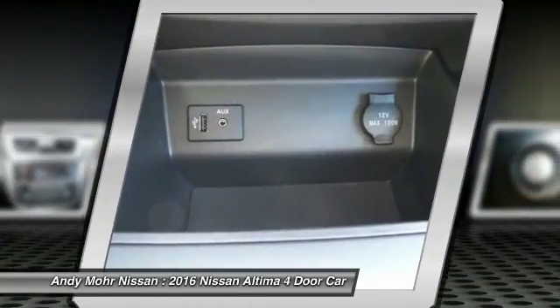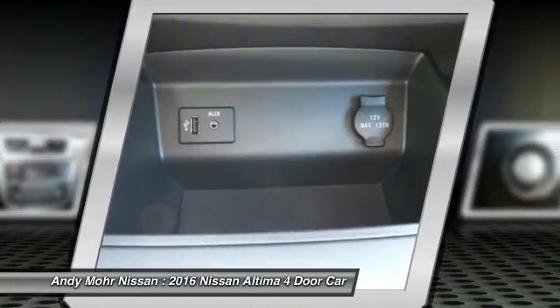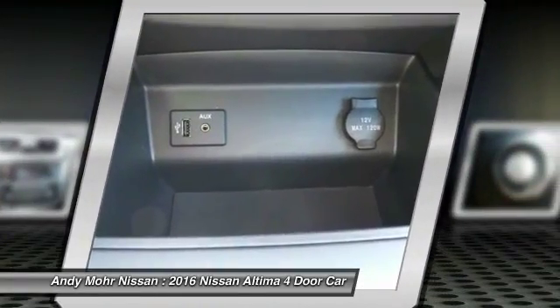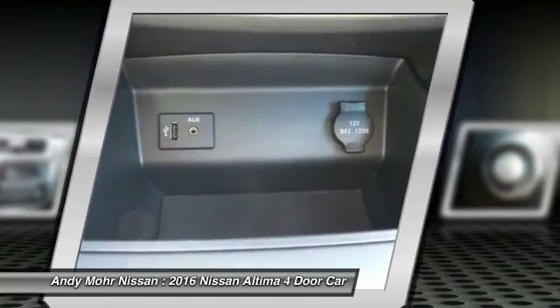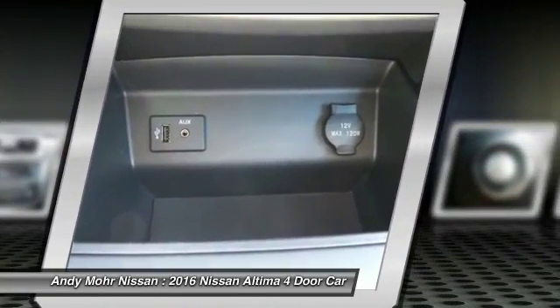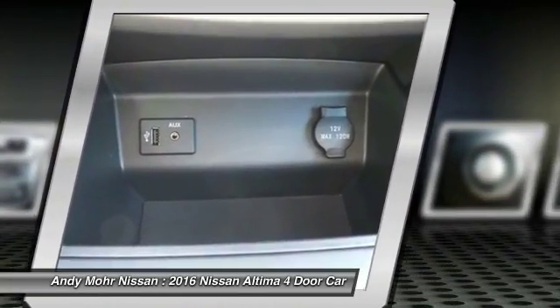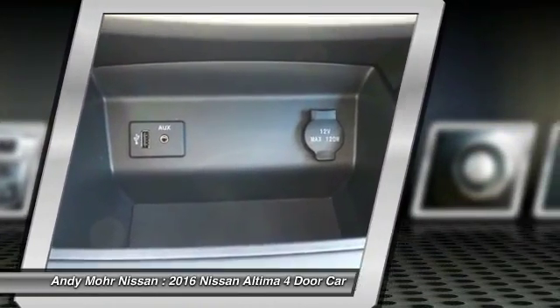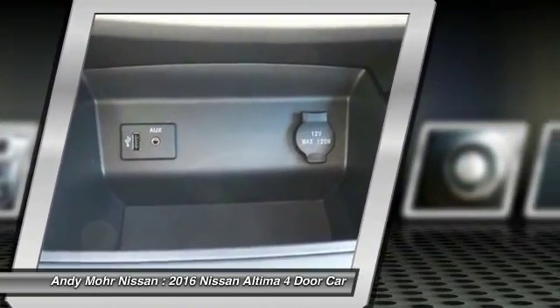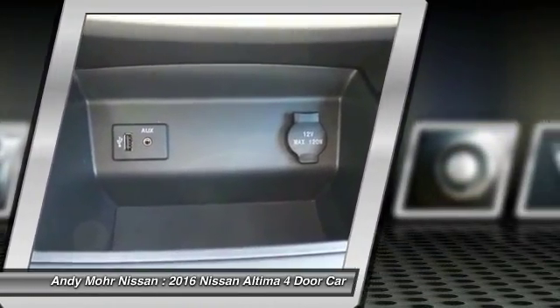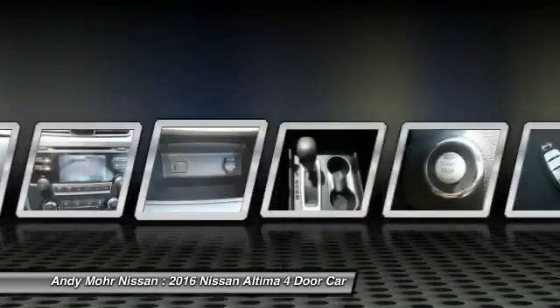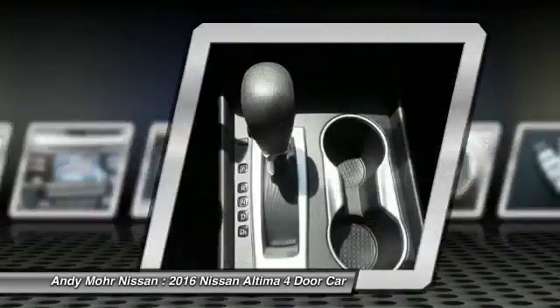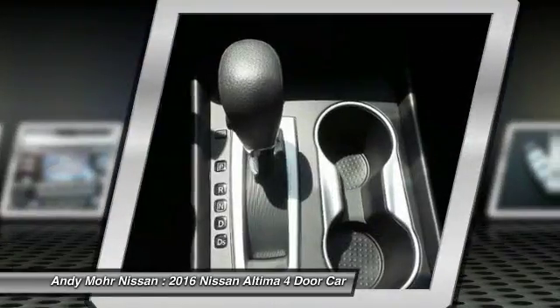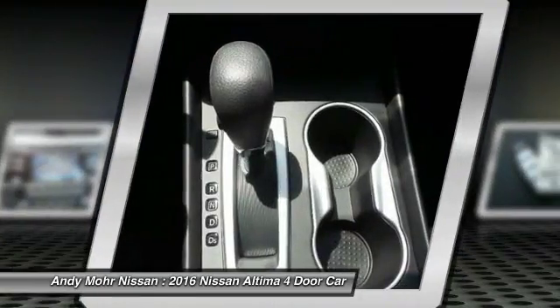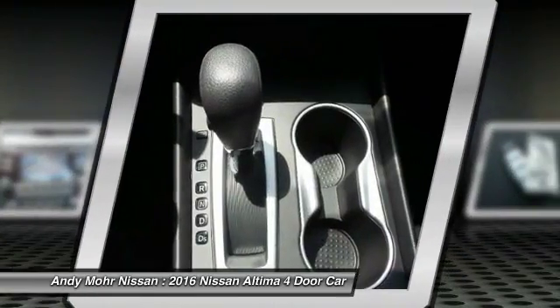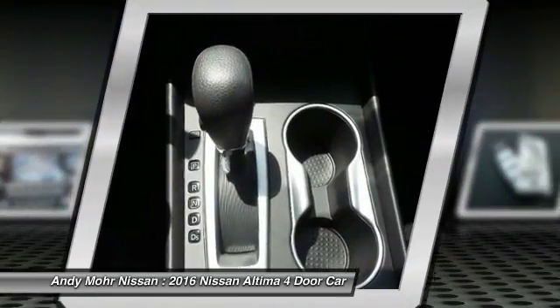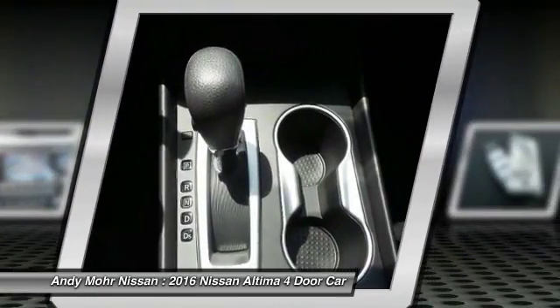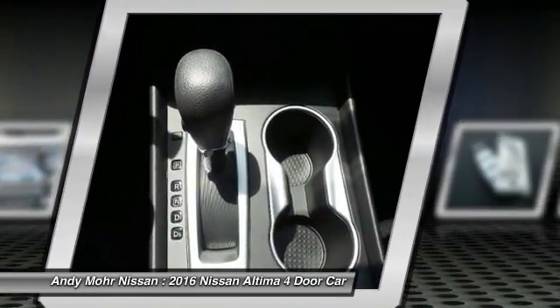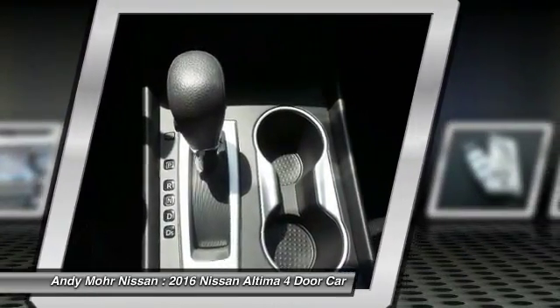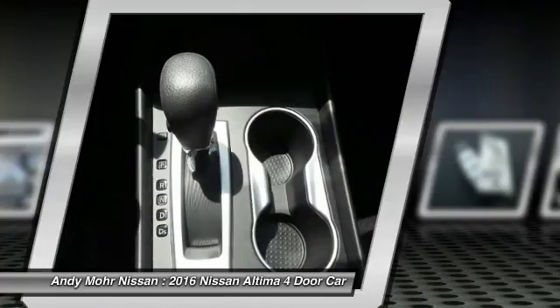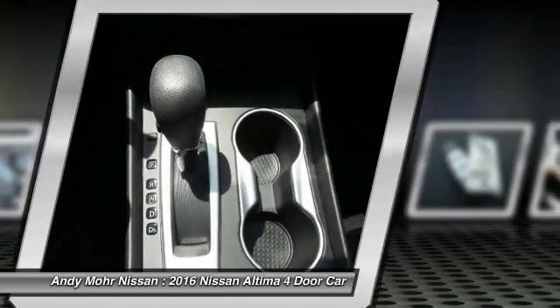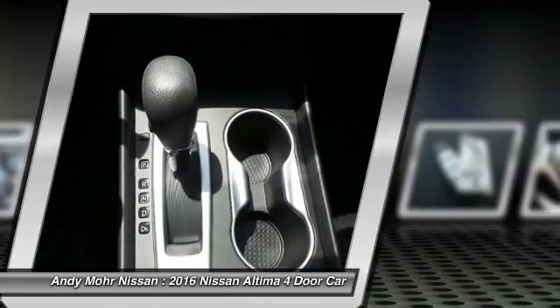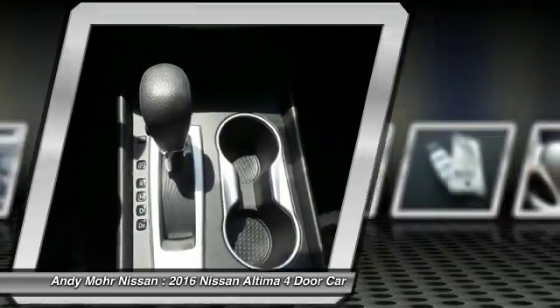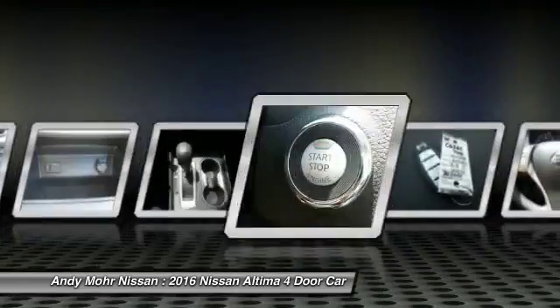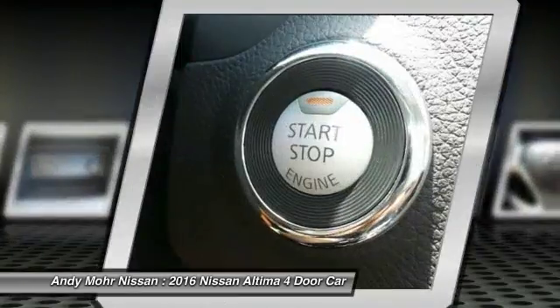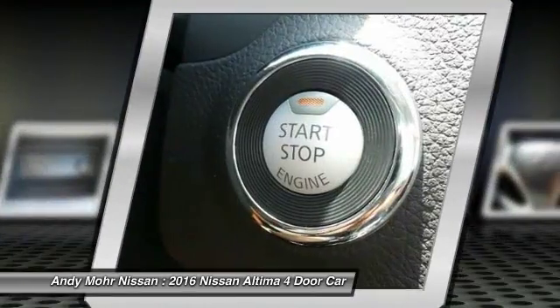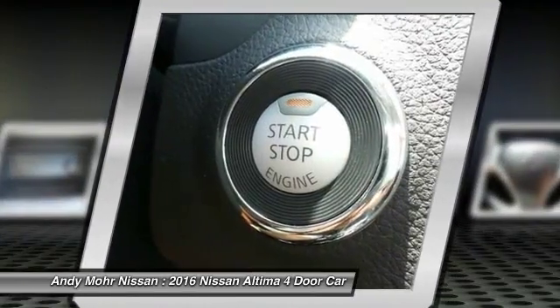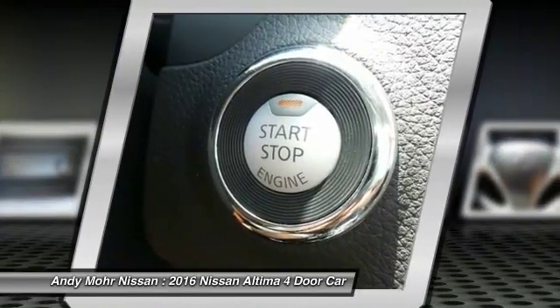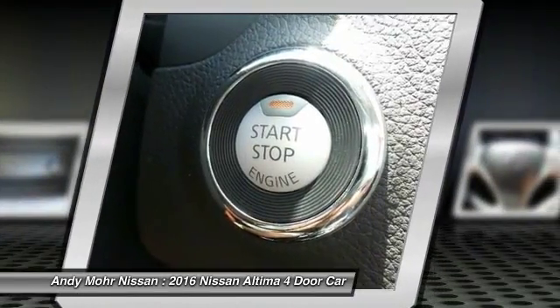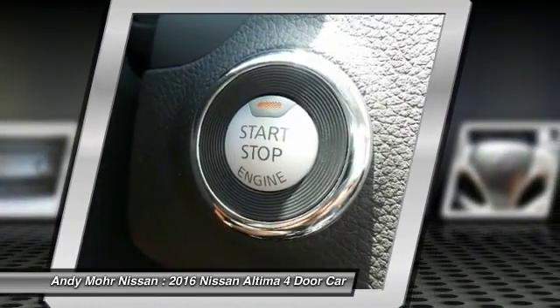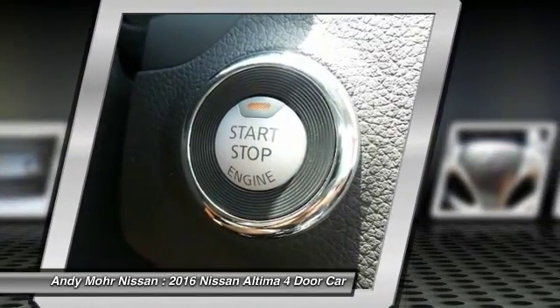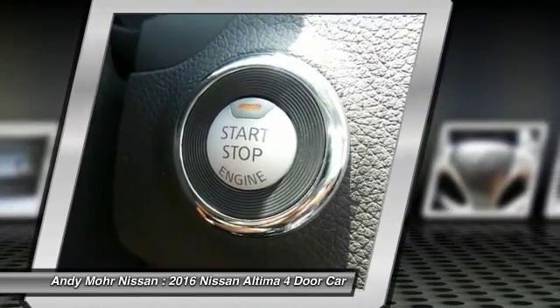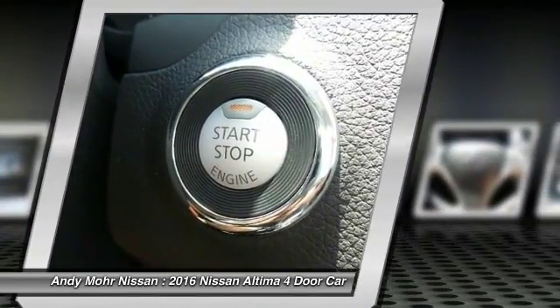AM FM stereo radio, rear defrost, FWD, security system. Come take a test drive today.